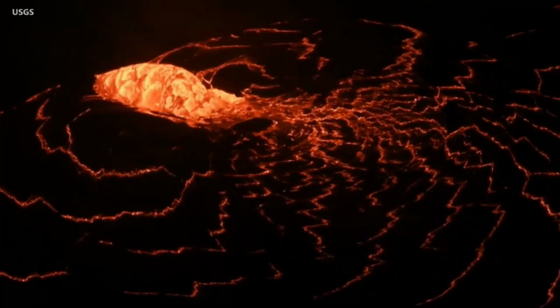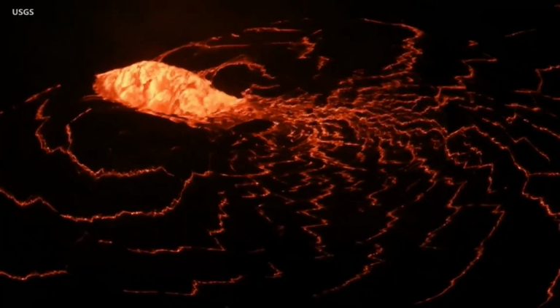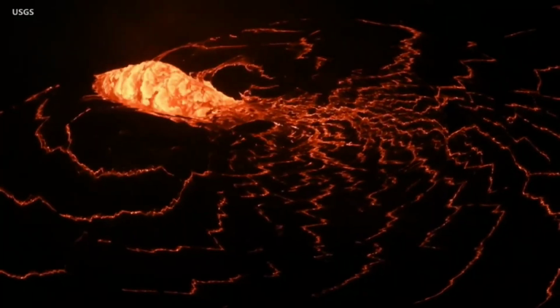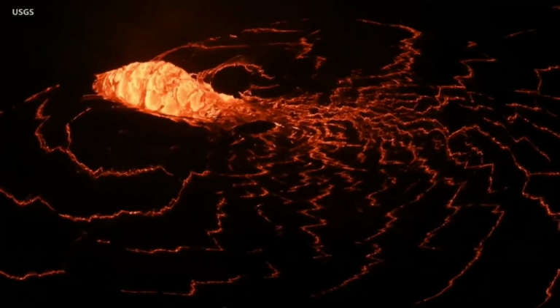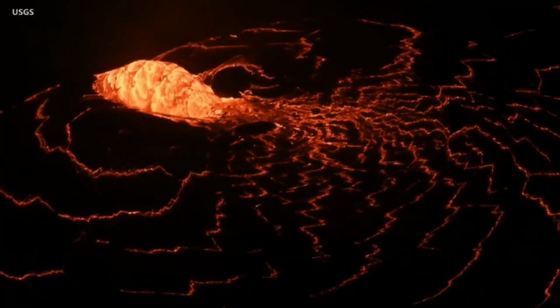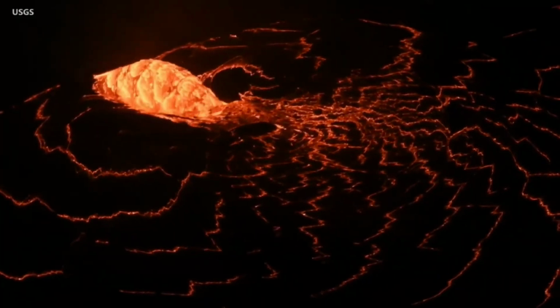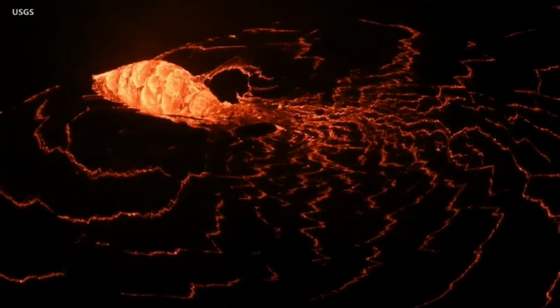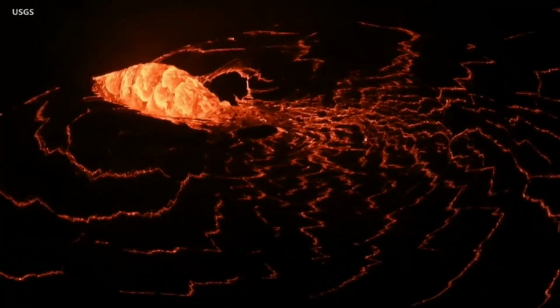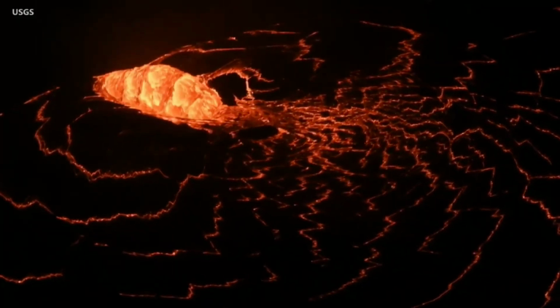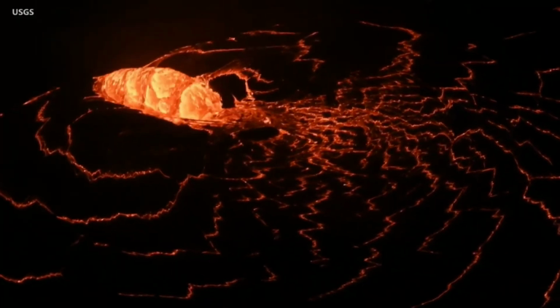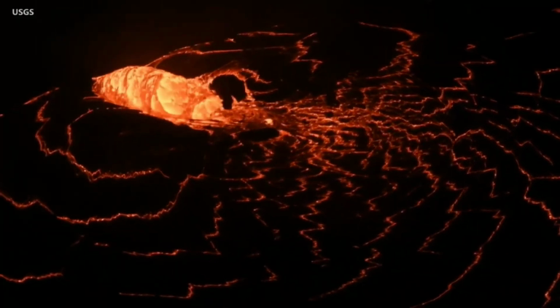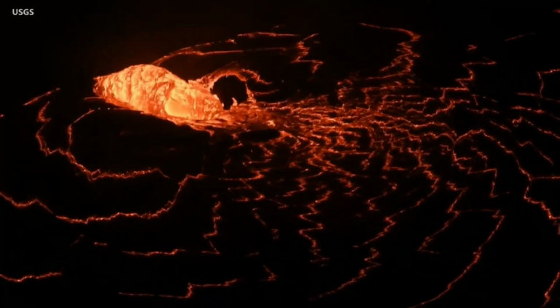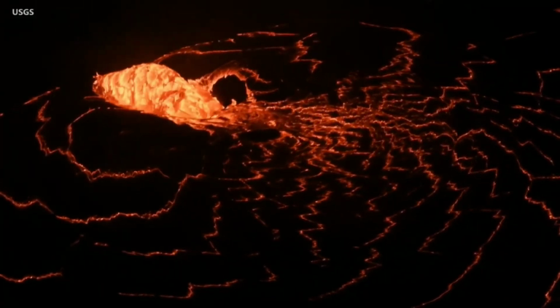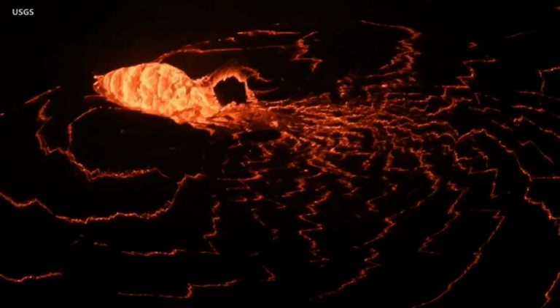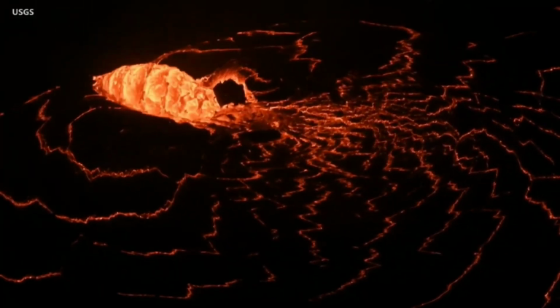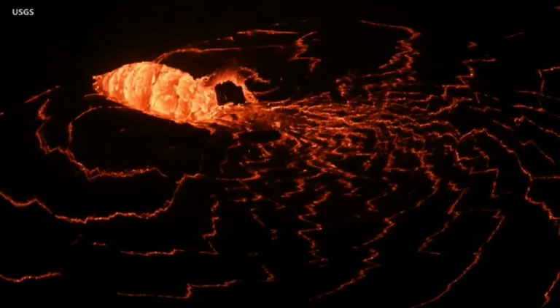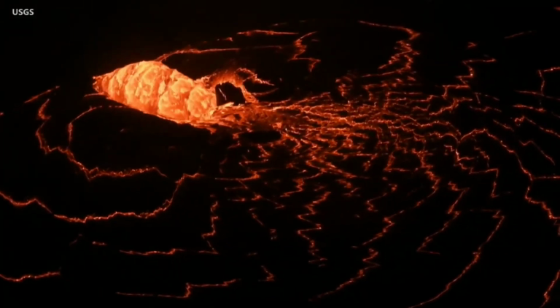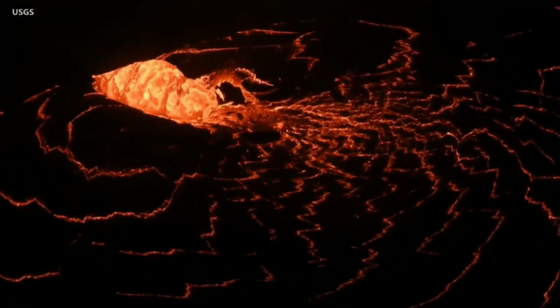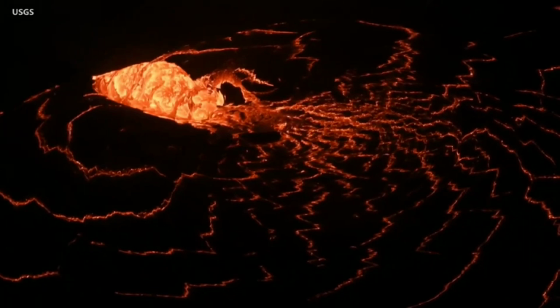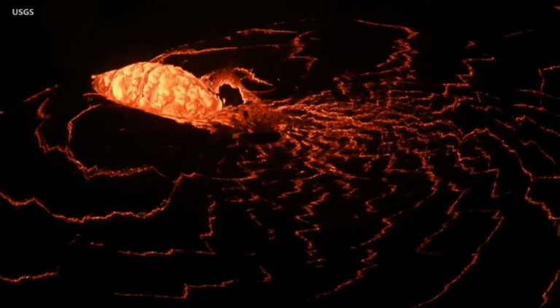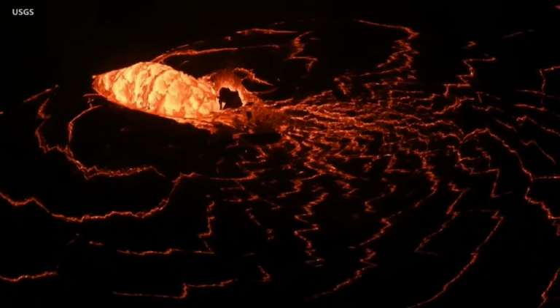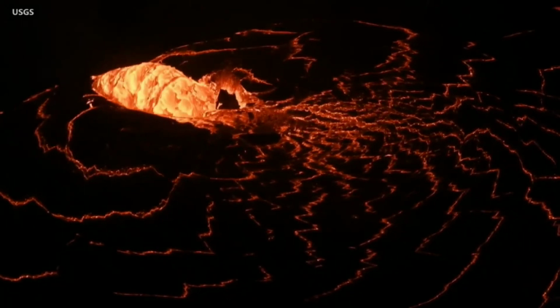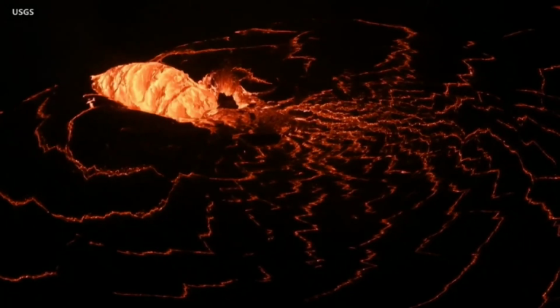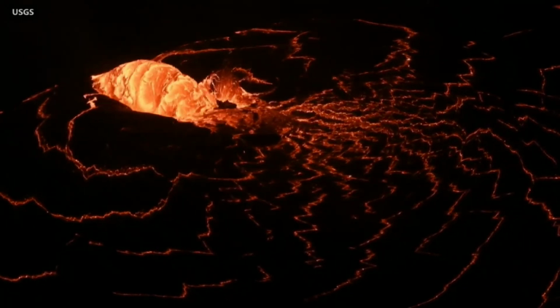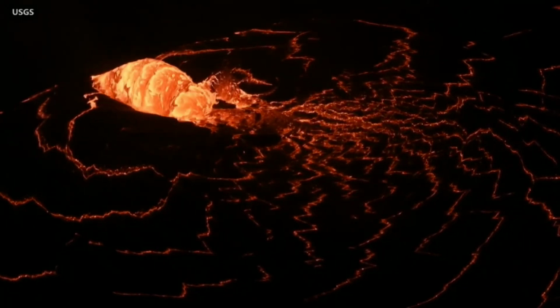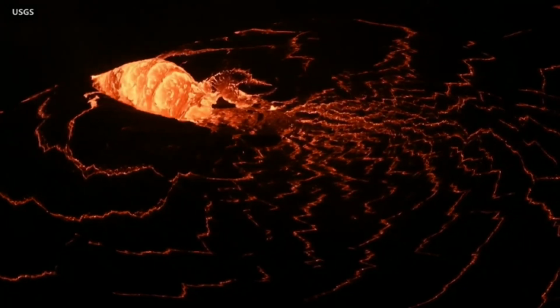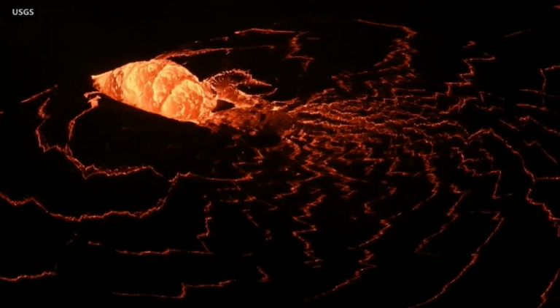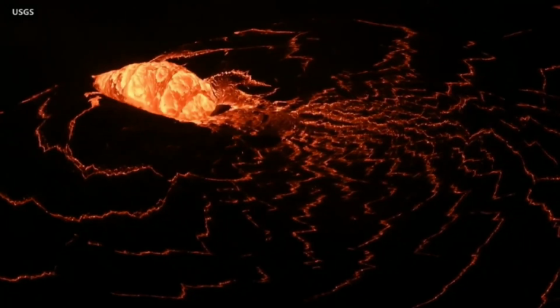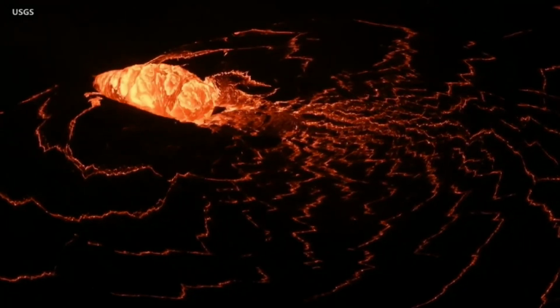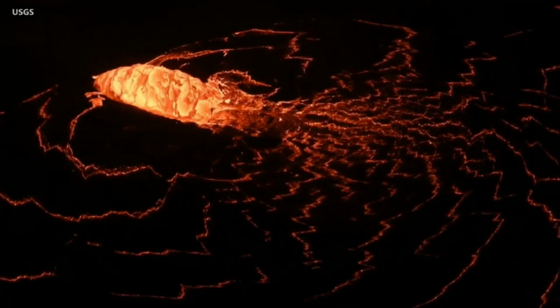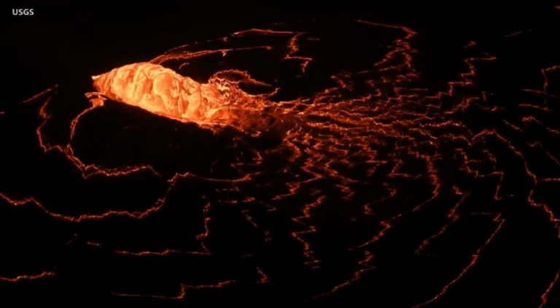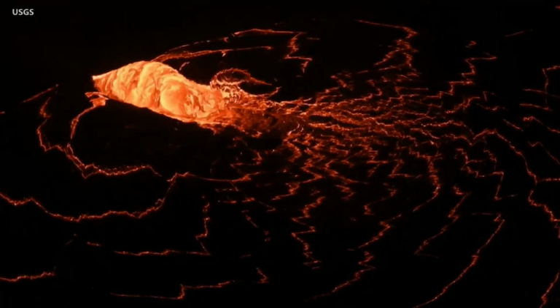By January 2nd, there appeared to be an increase in eruptive vigor. This small, dome-like fountain was seen breaking through a surface crust.